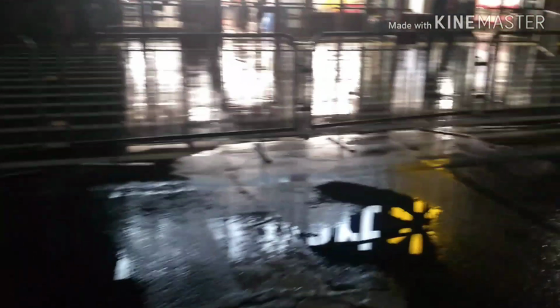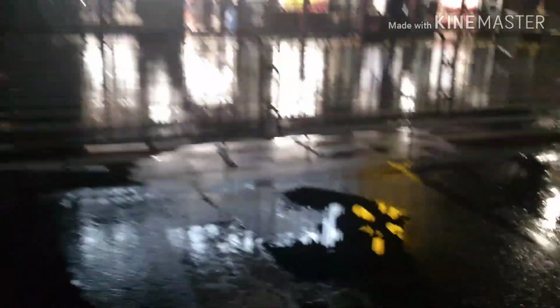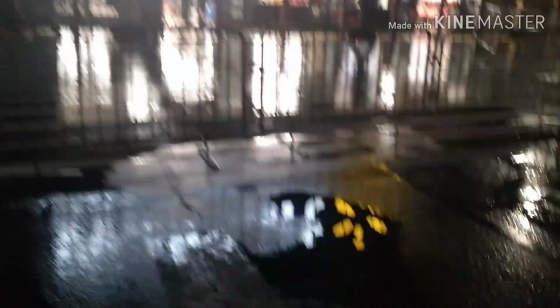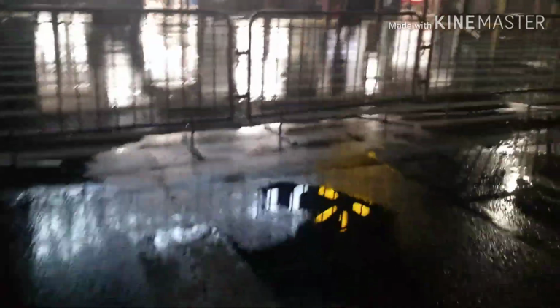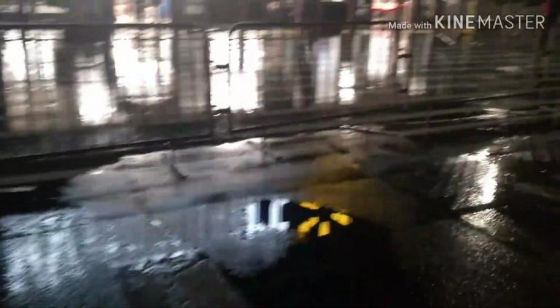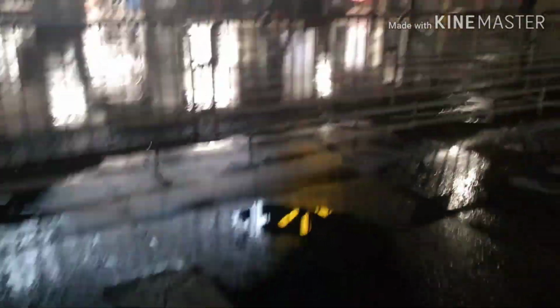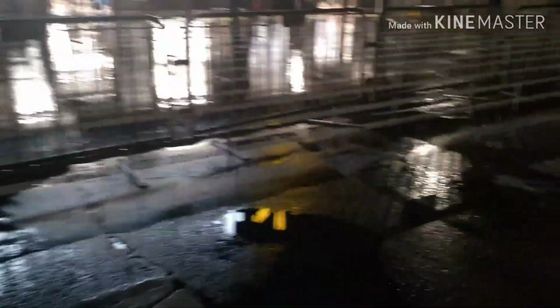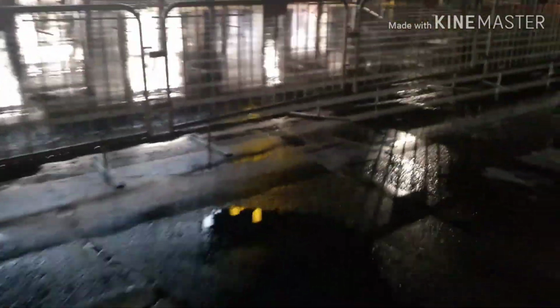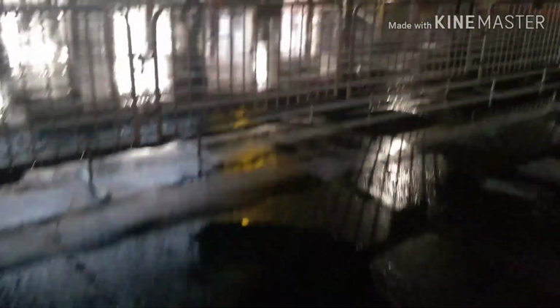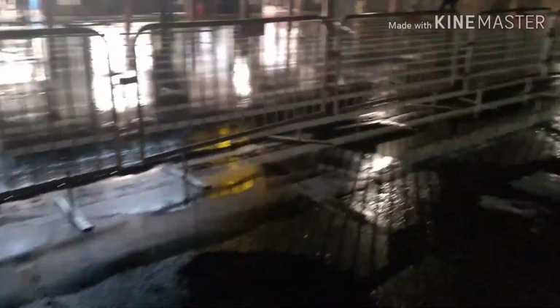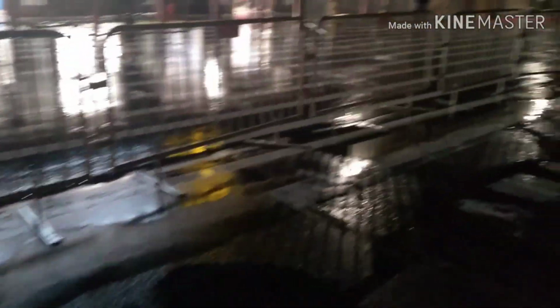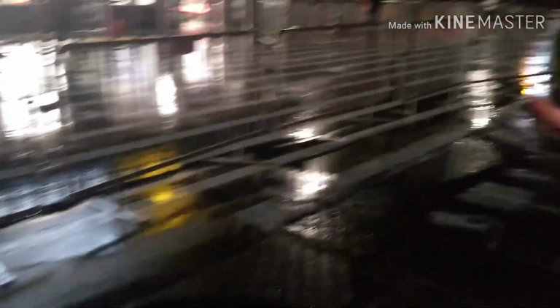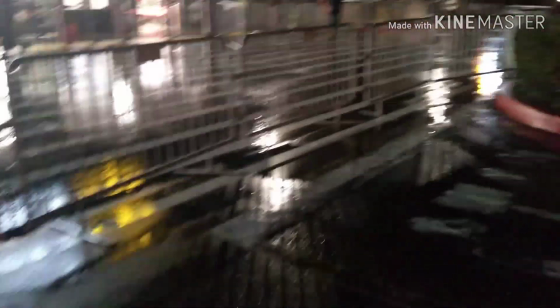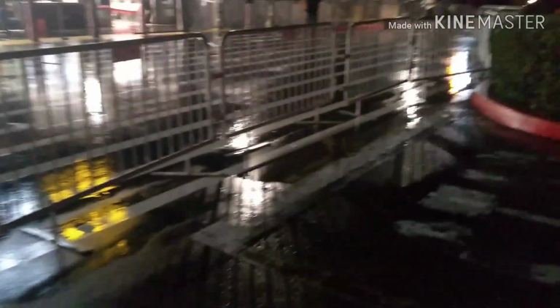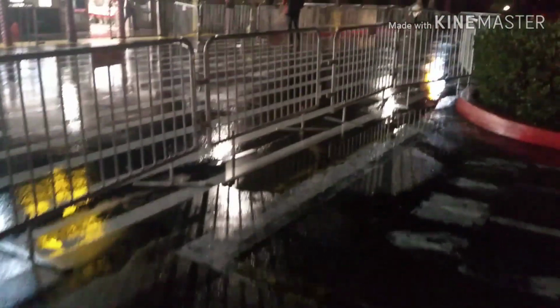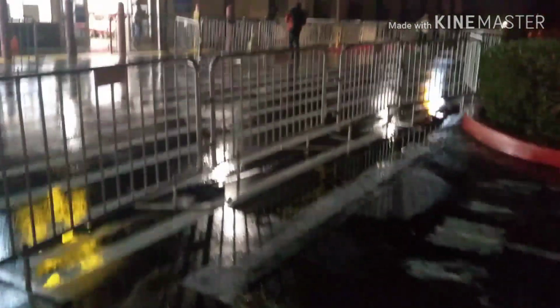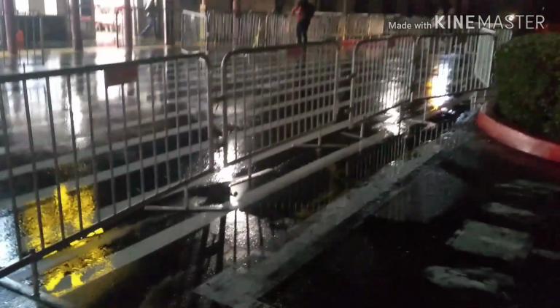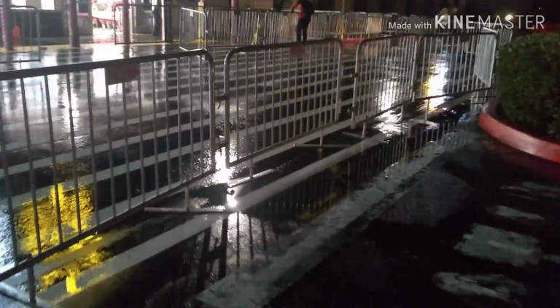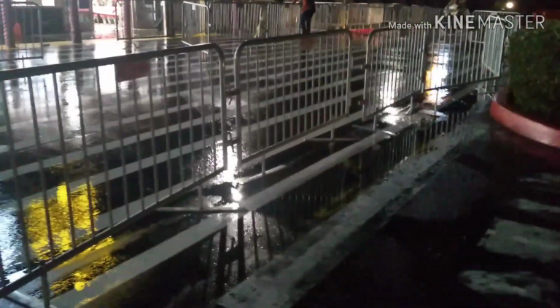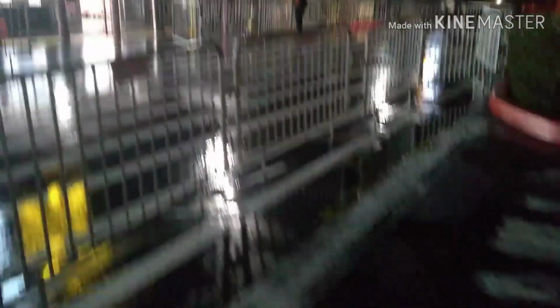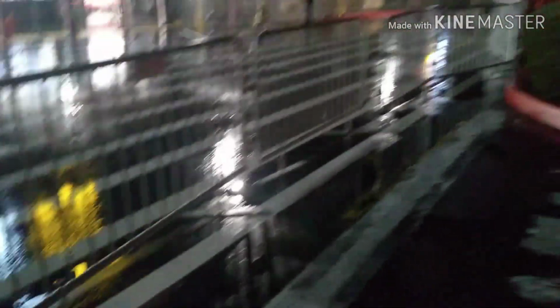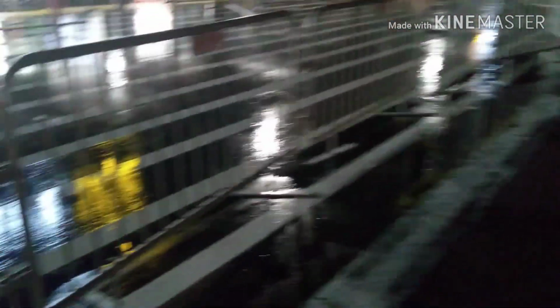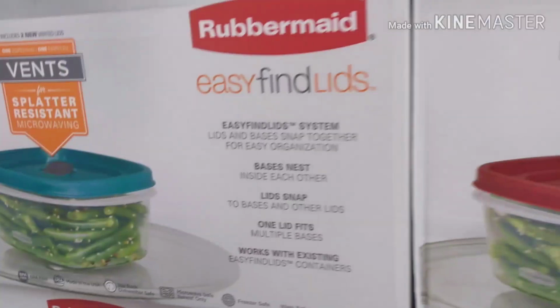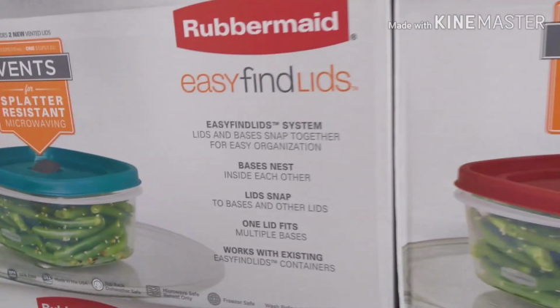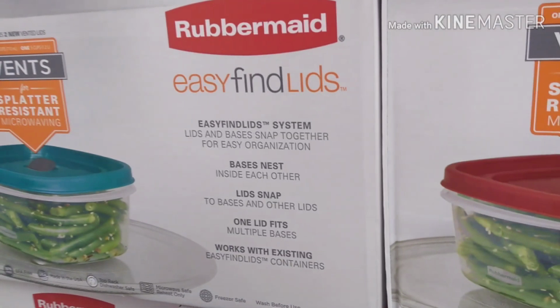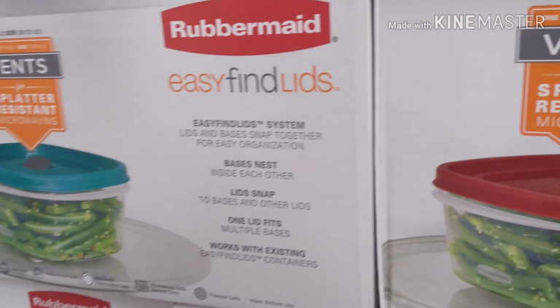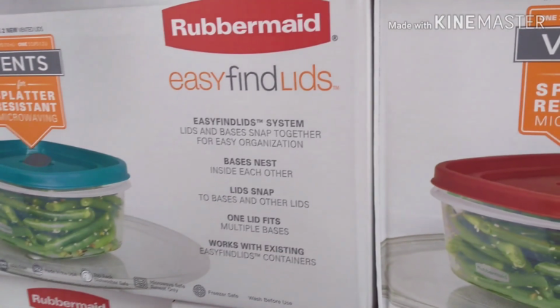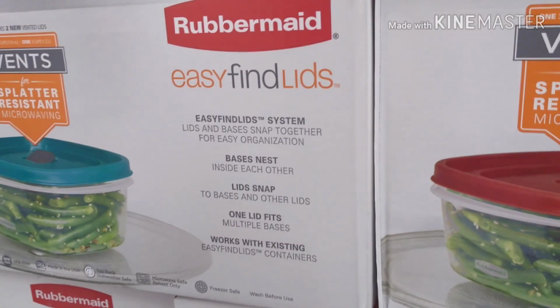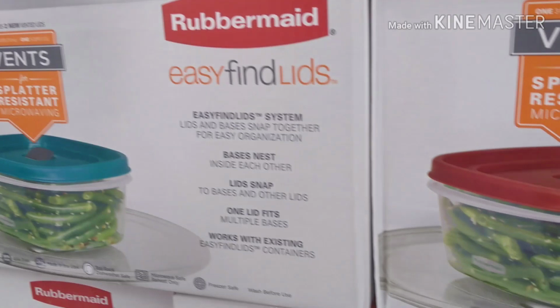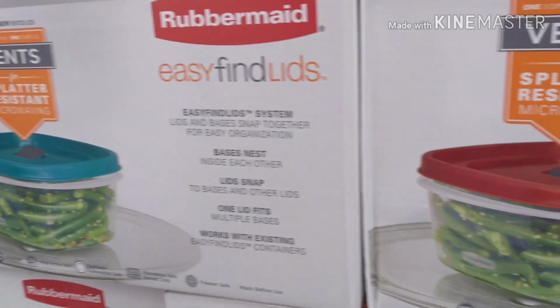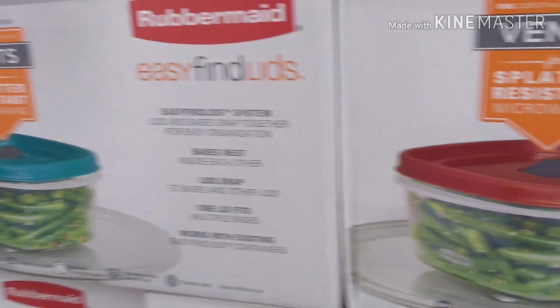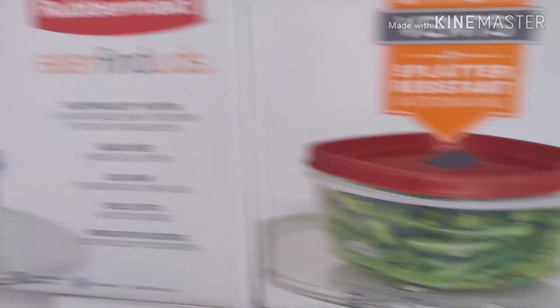Look at this — they fenced off the front entrance. They even have the stanchions all lined up for all the crazy Black Friday shoppers. Alright, here we go.